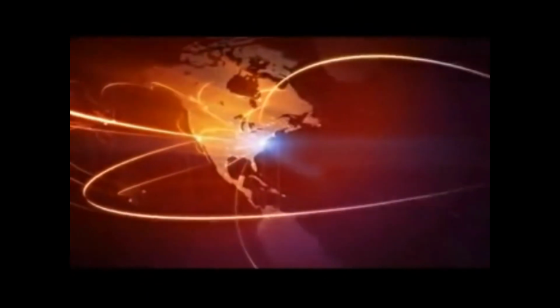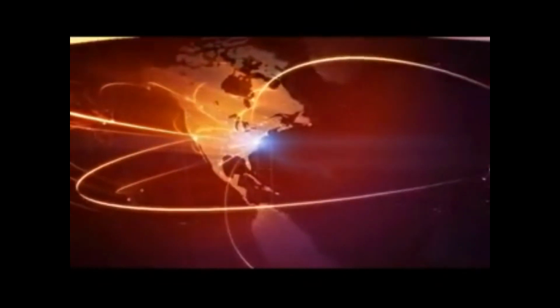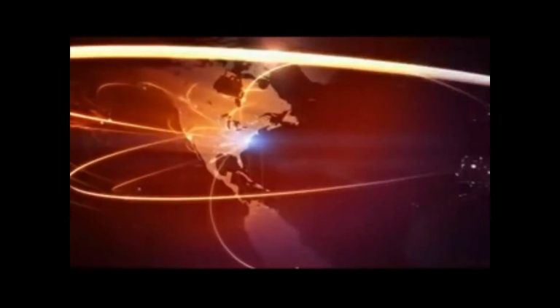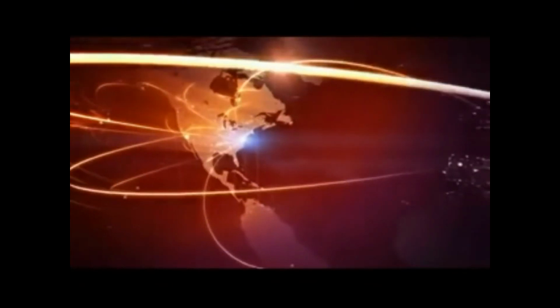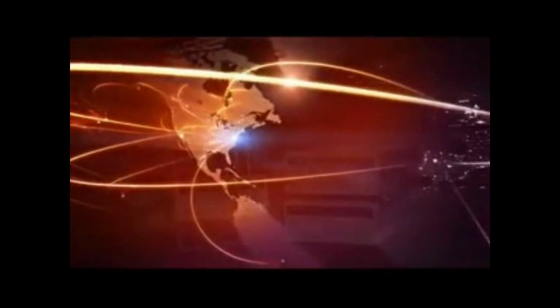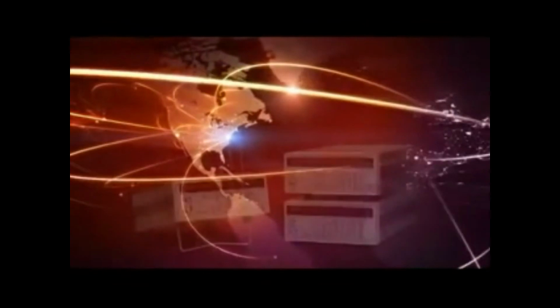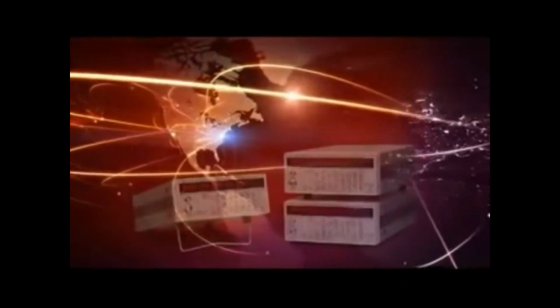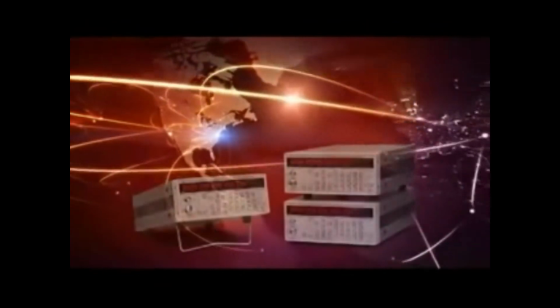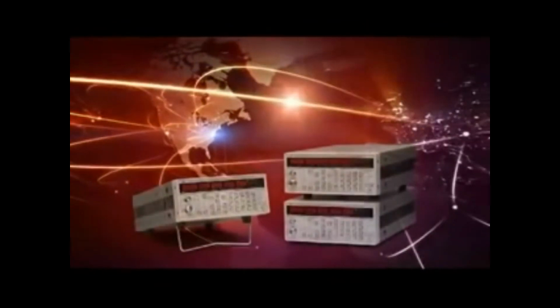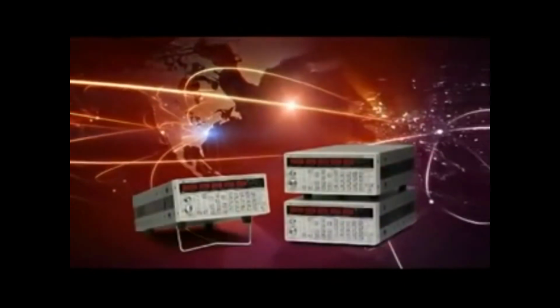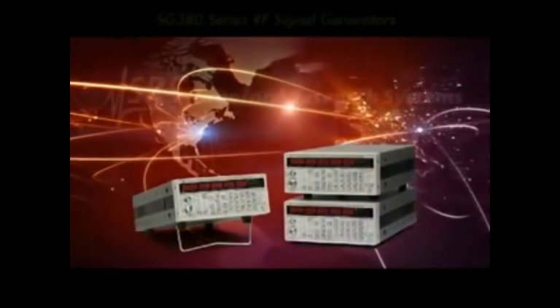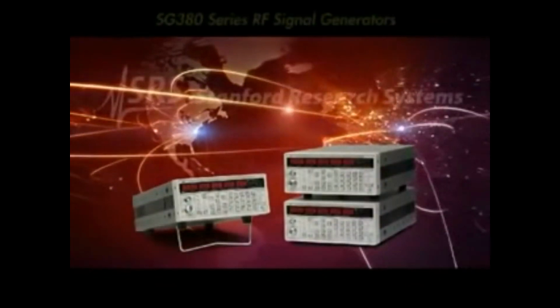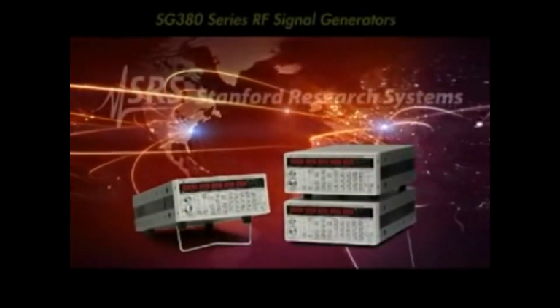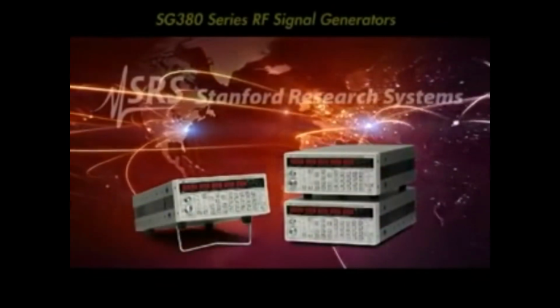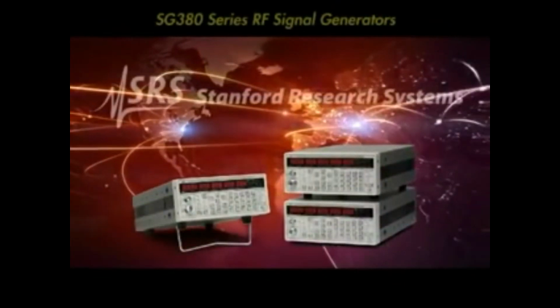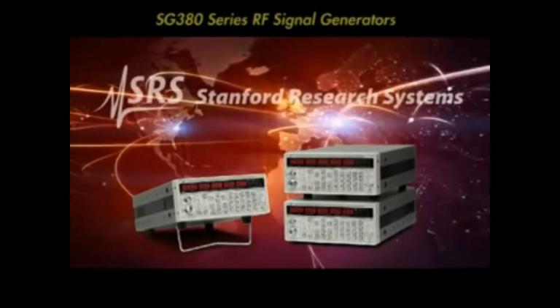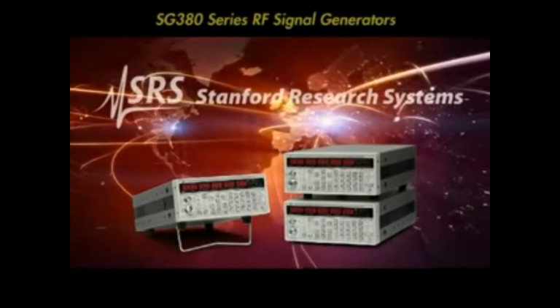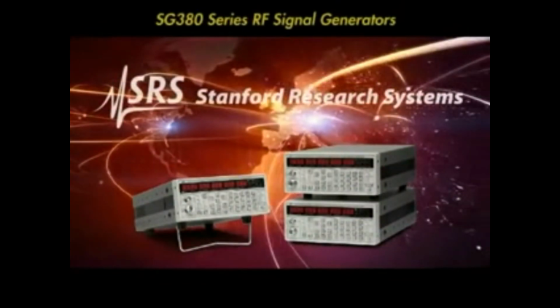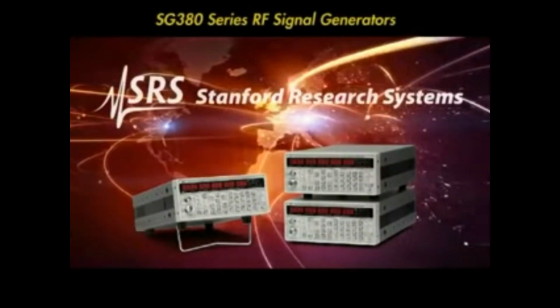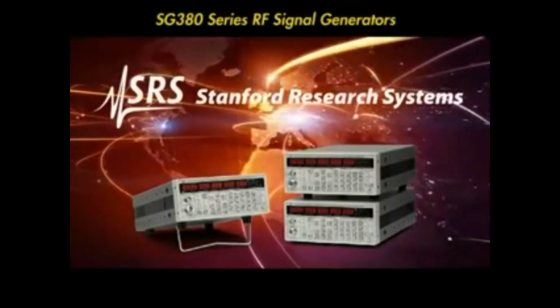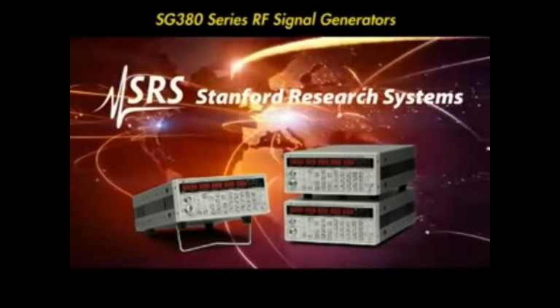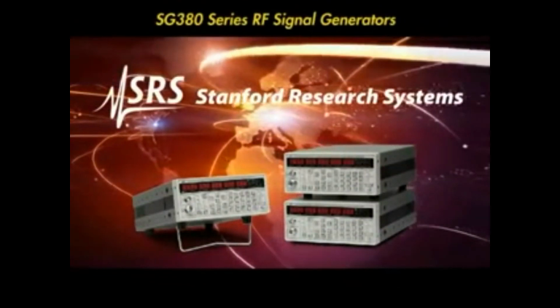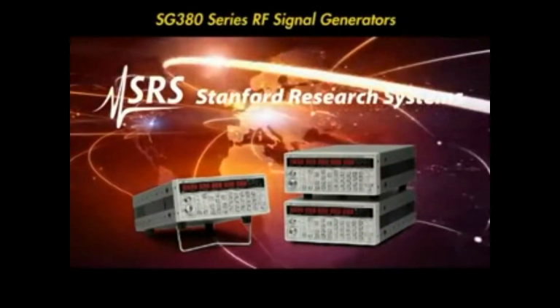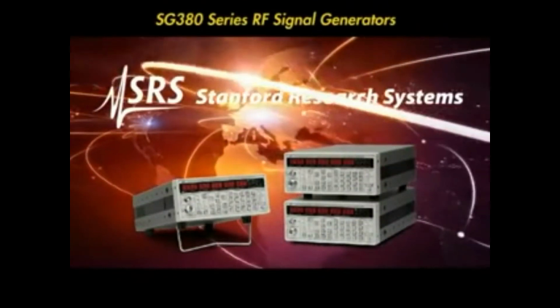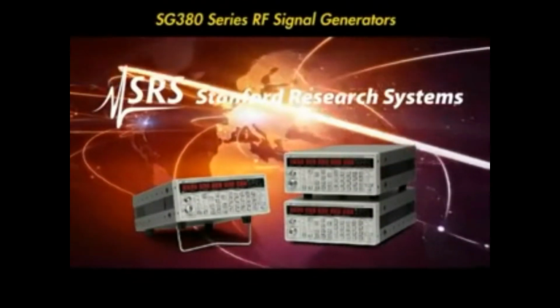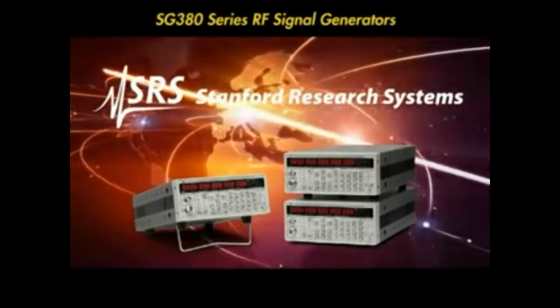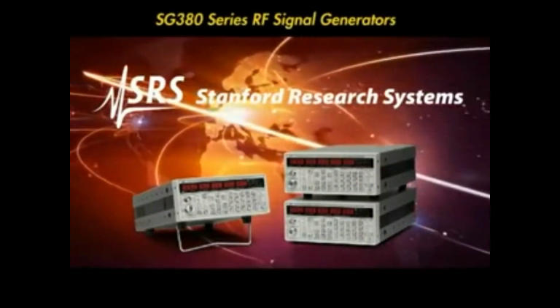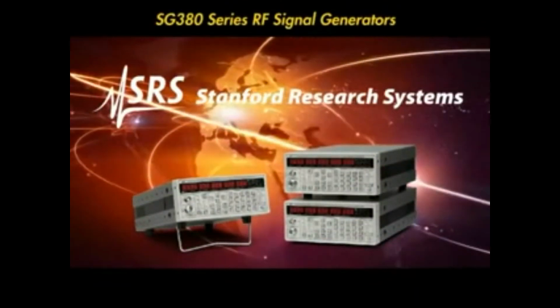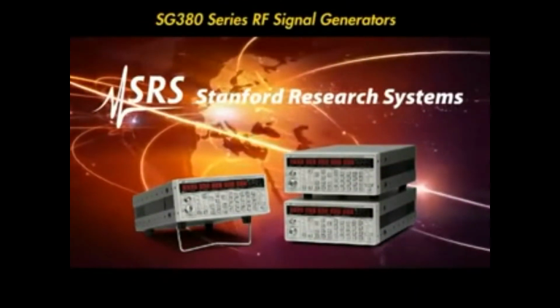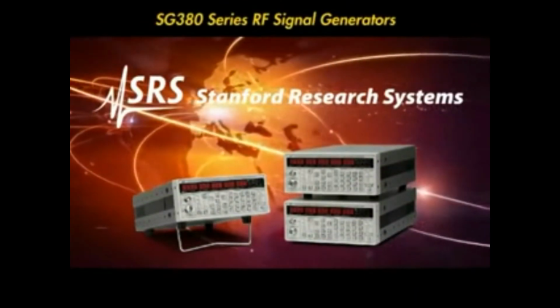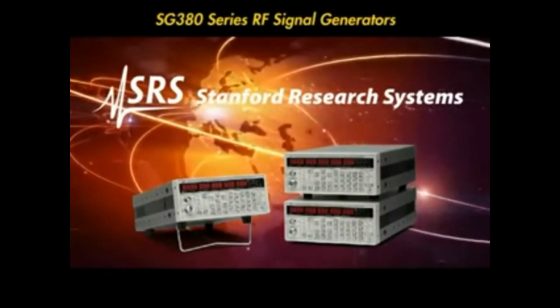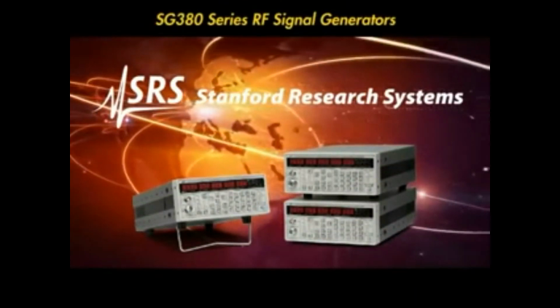With our 30 year history of designing high precision test and measurement equipment, the SG380 series delivers the same high performance and value you've come to expect from SRS.